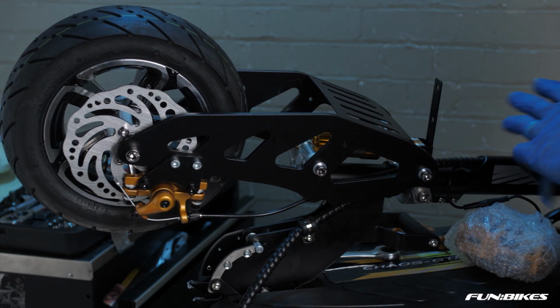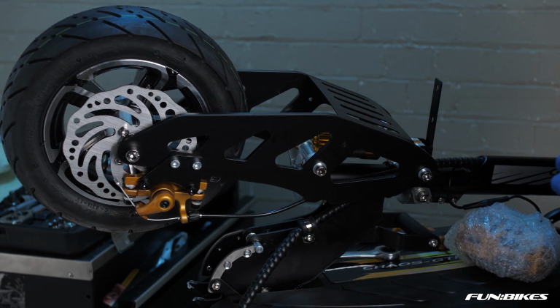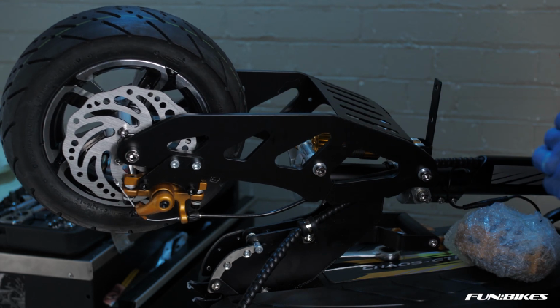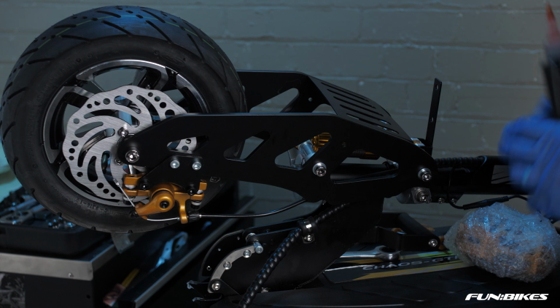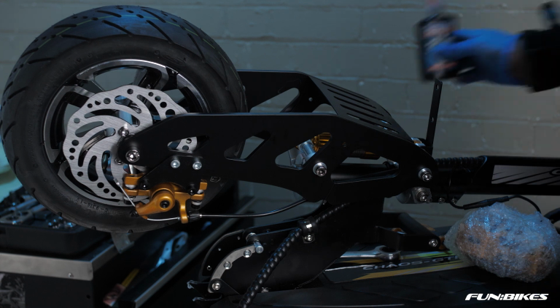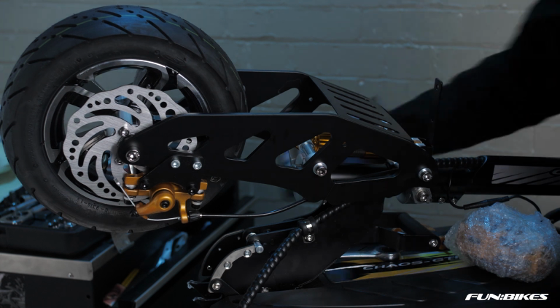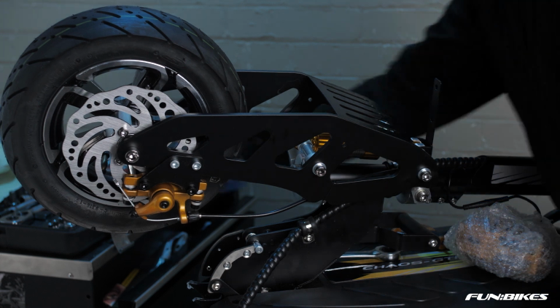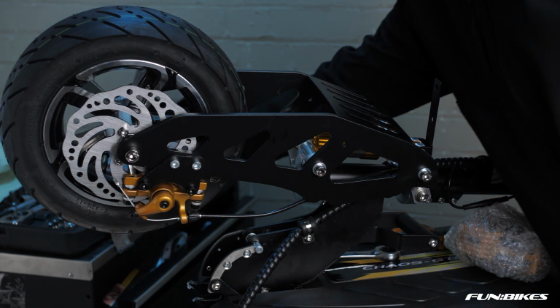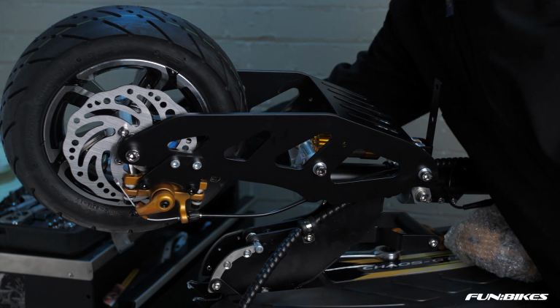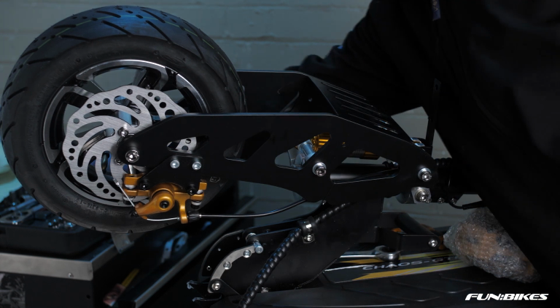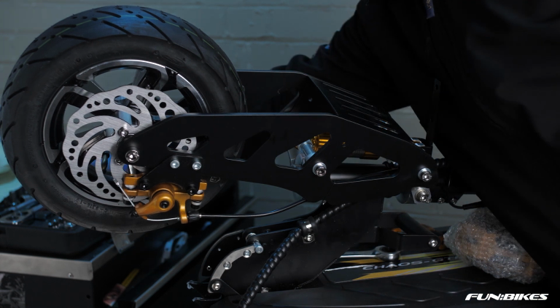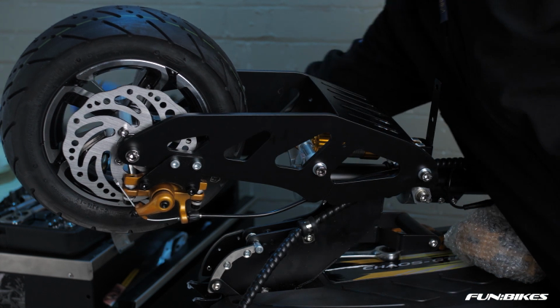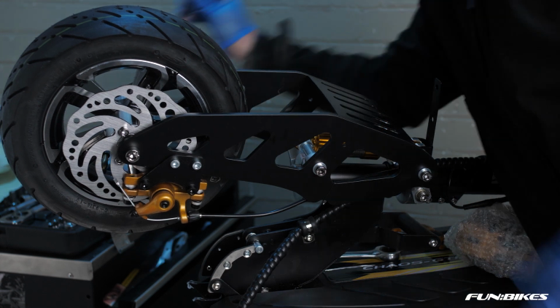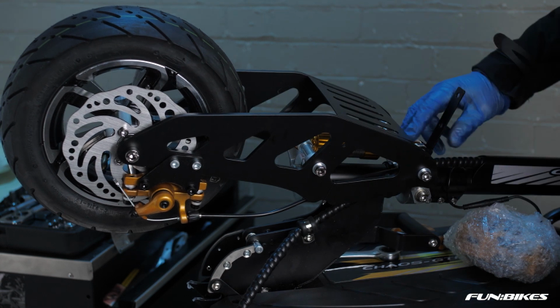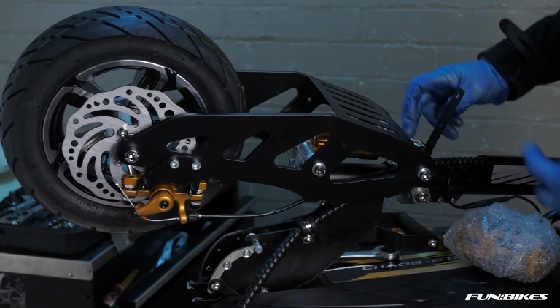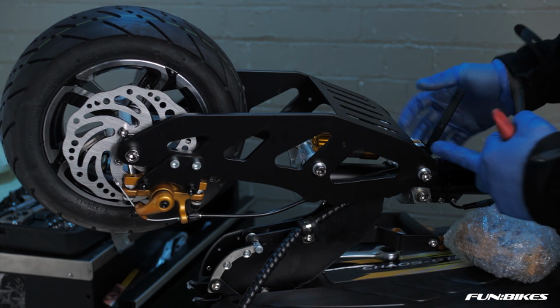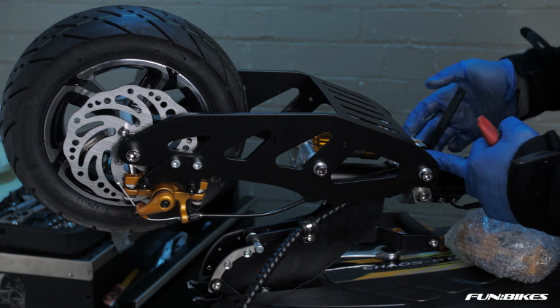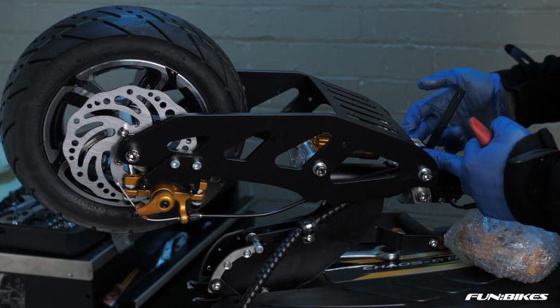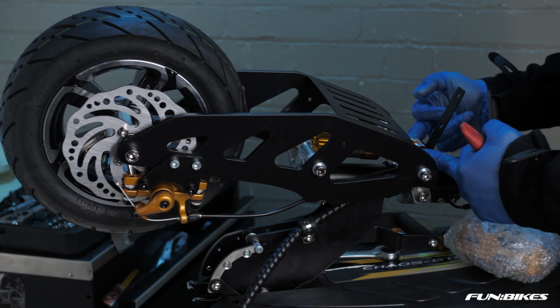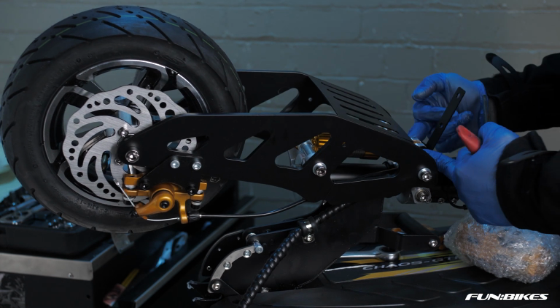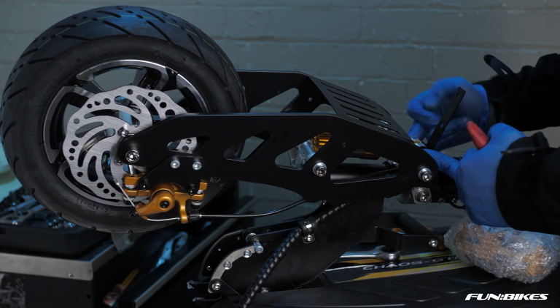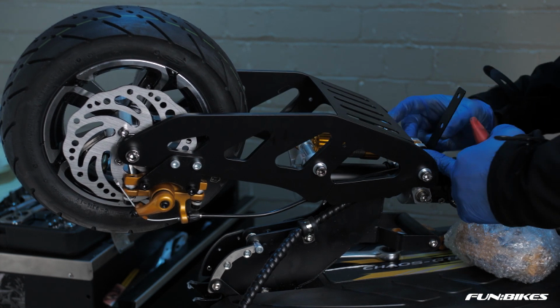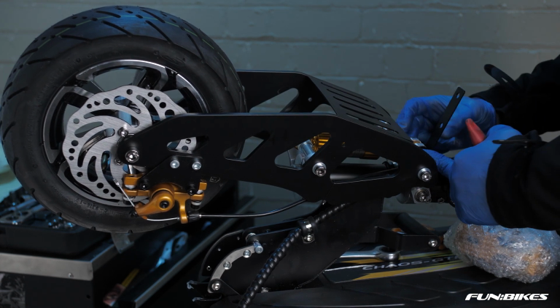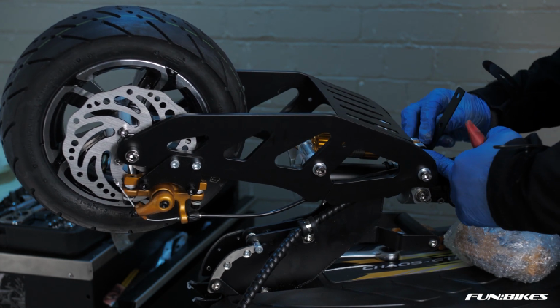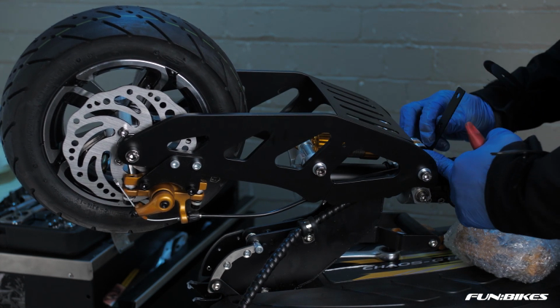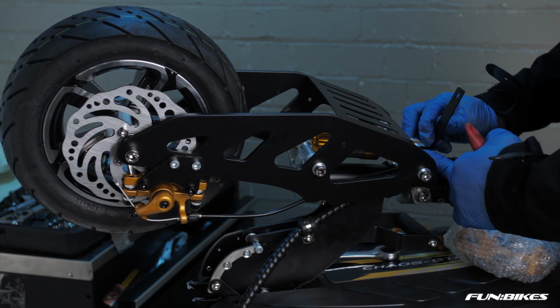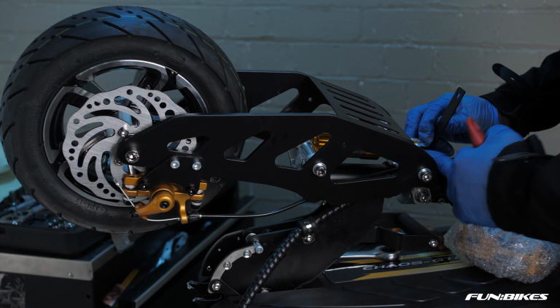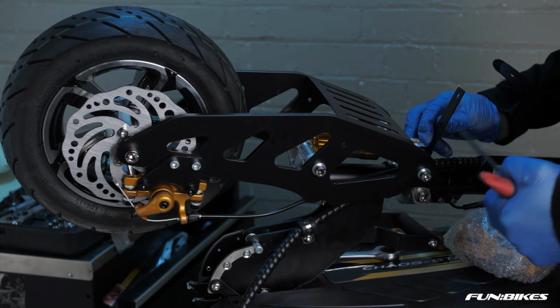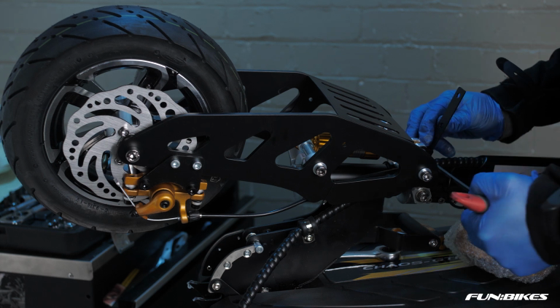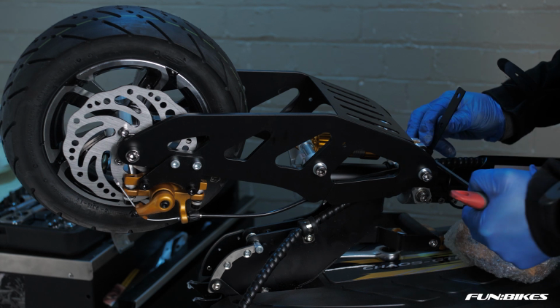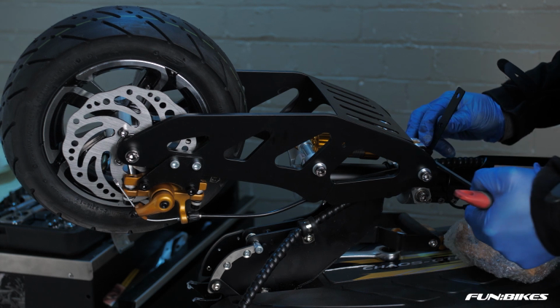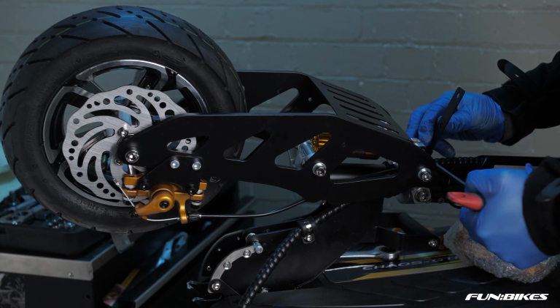Then using a 5 Allen key and a 10 spanner check that the front bracket for the suspension is also tight on the scooter.